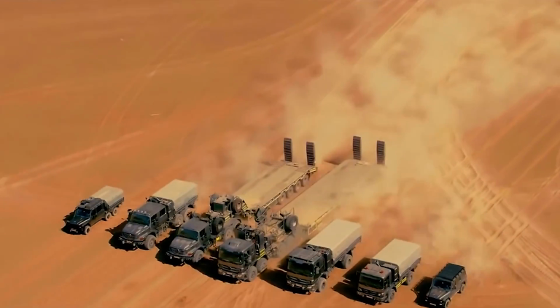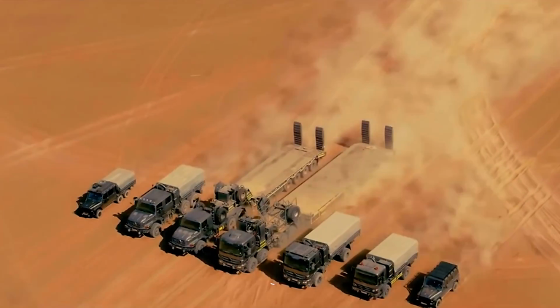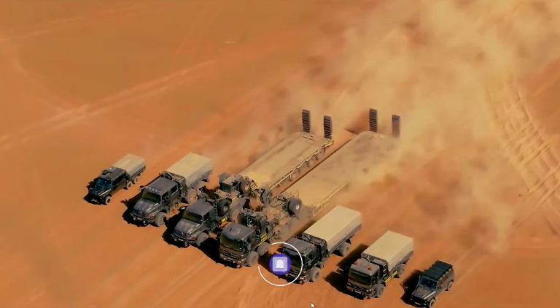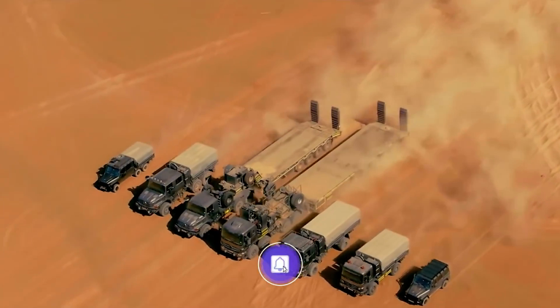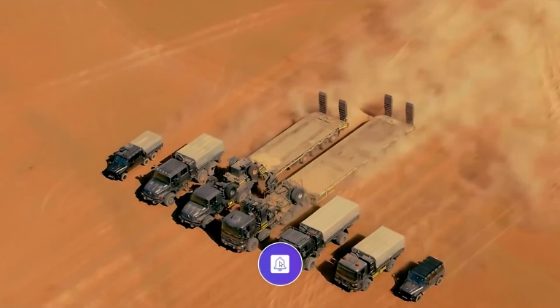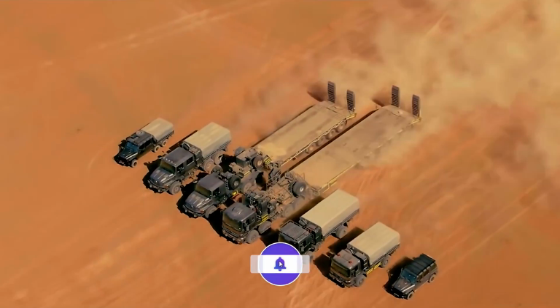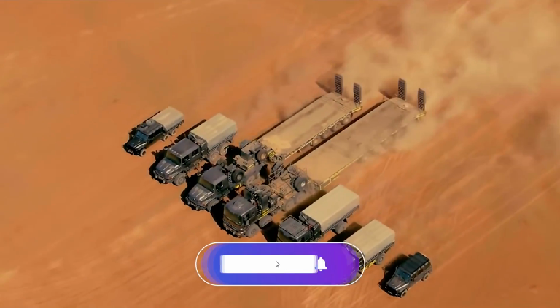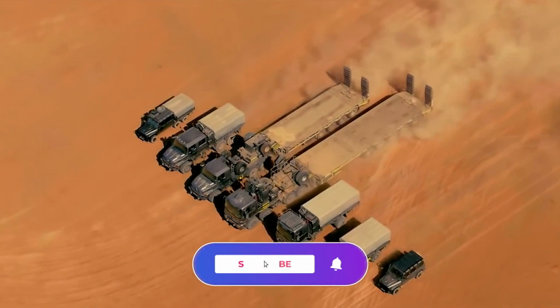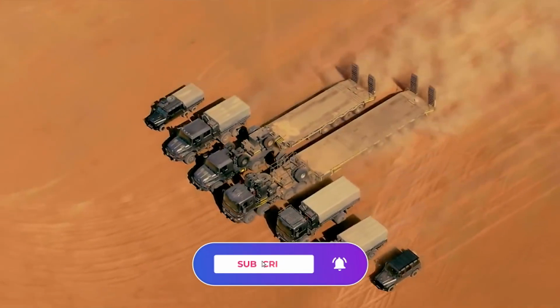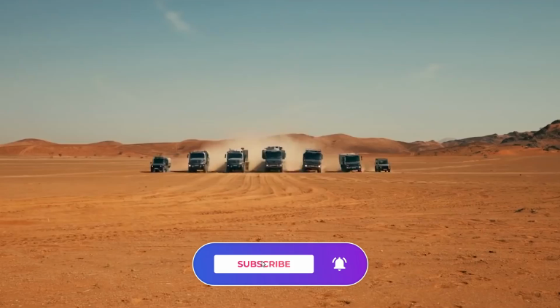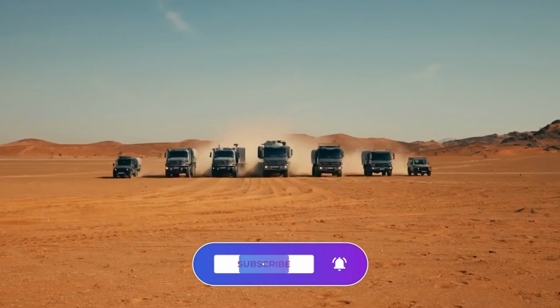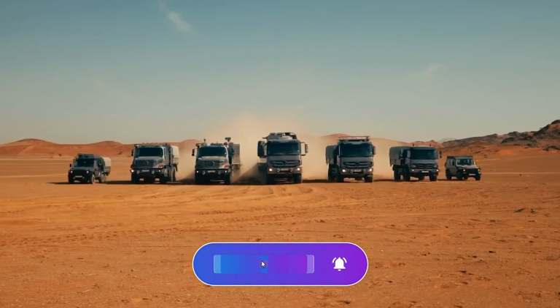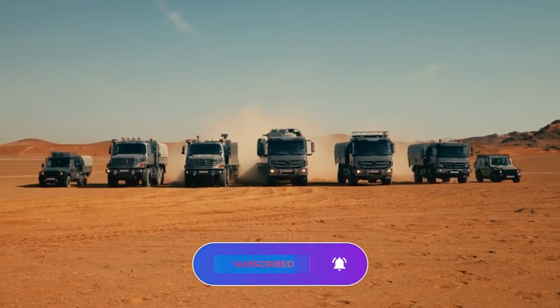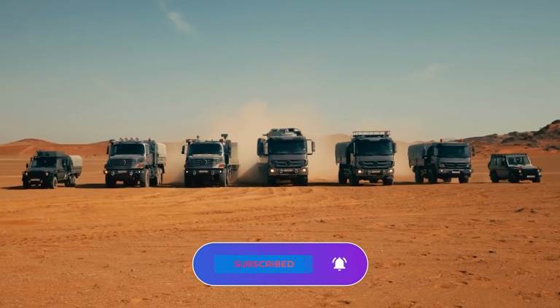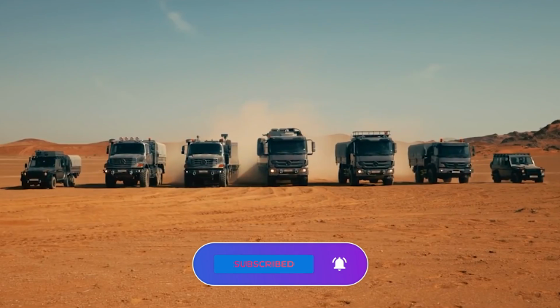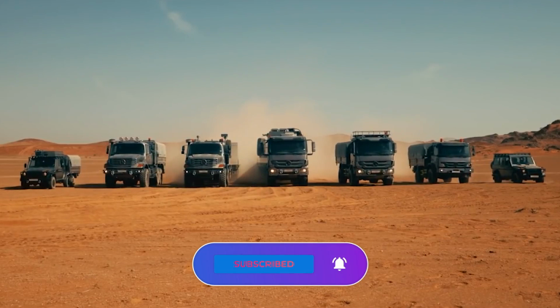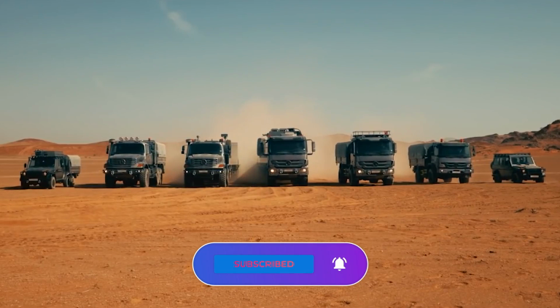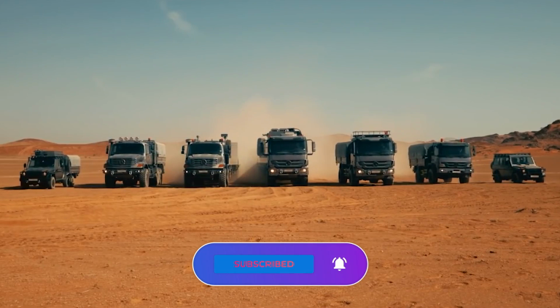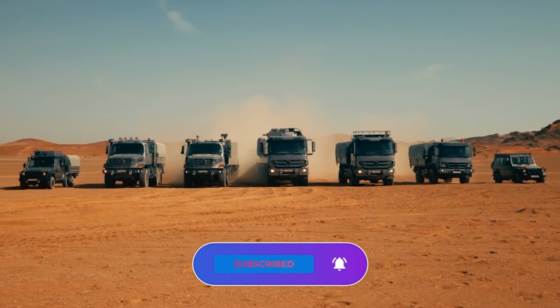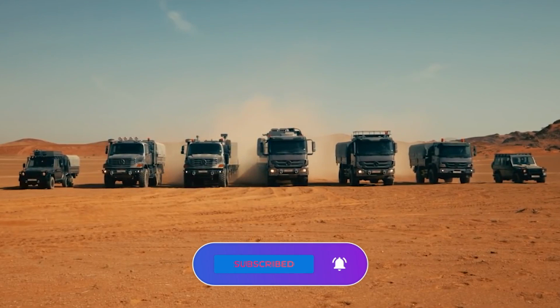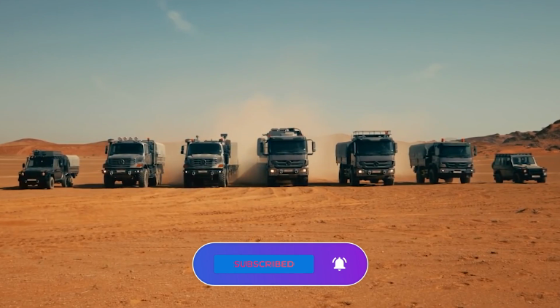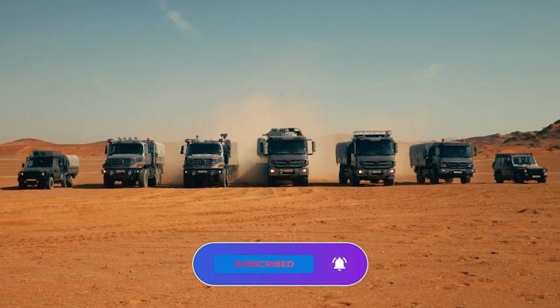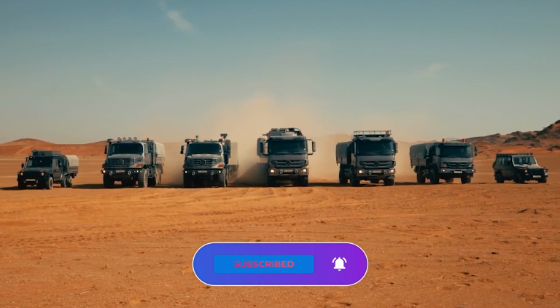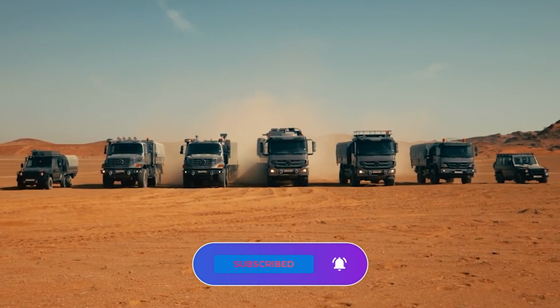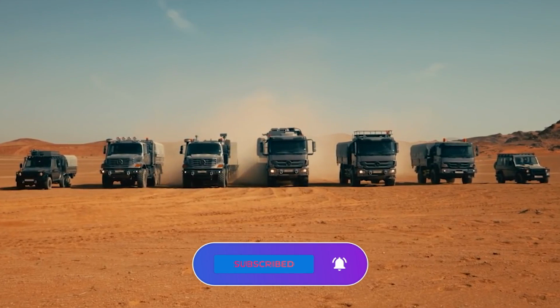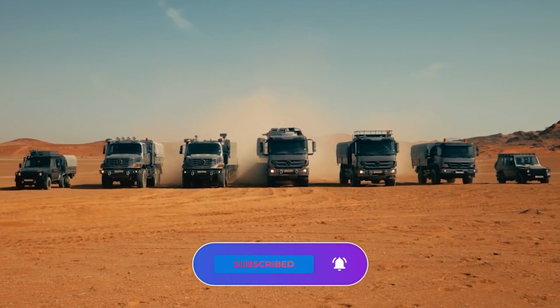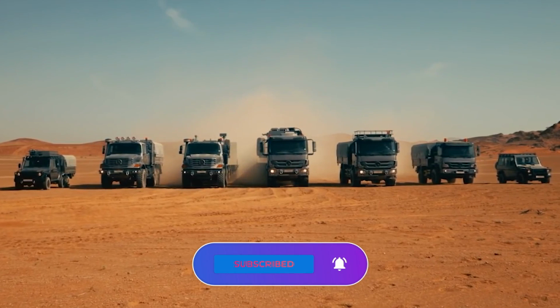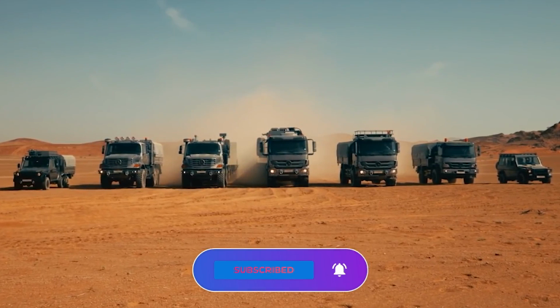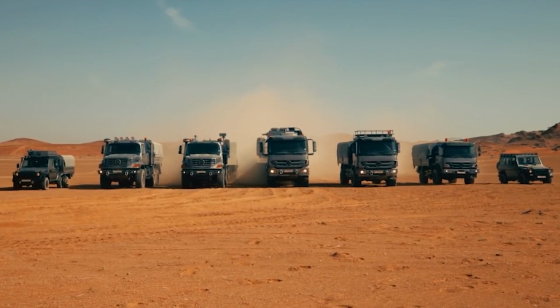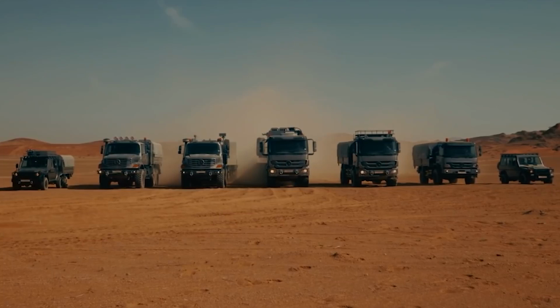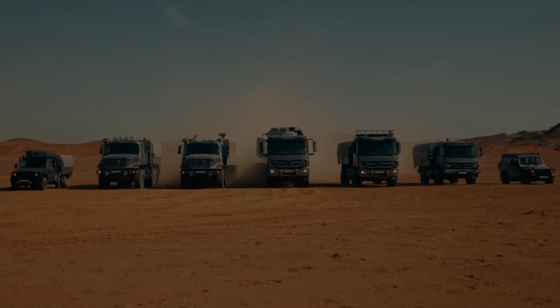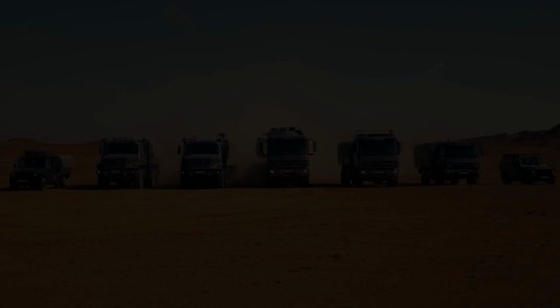Also, be sure to subscribe and hit the bell icon to never miss any of our future updates. Till then, goodbye.